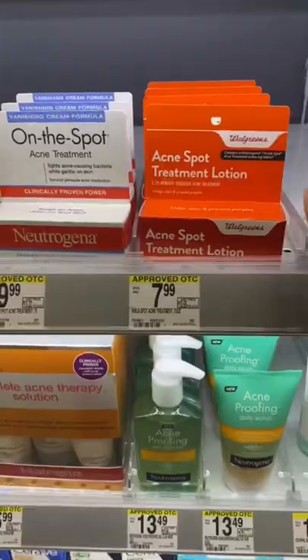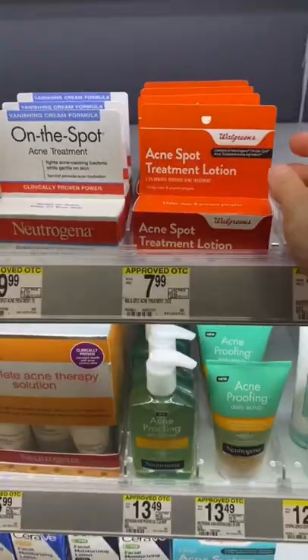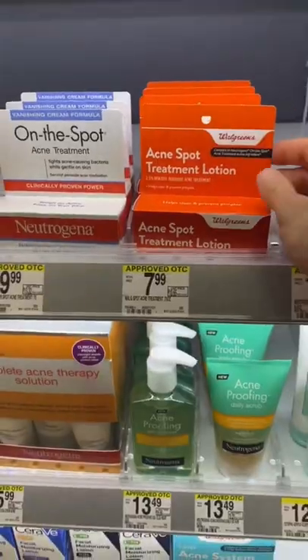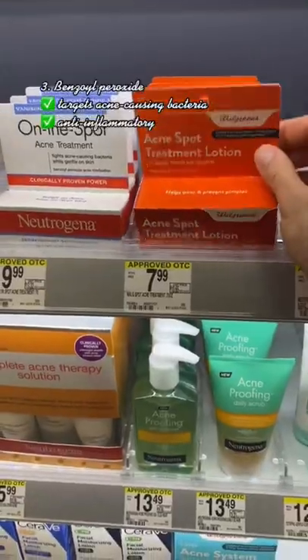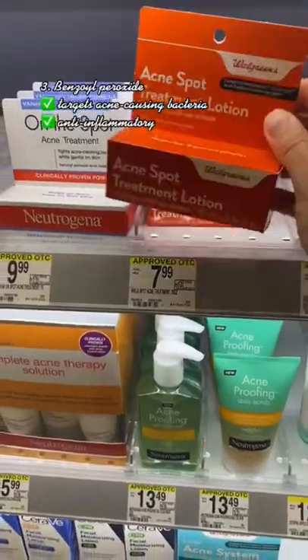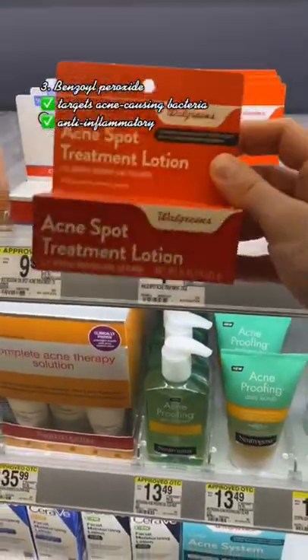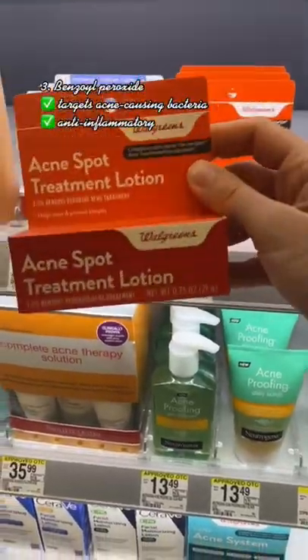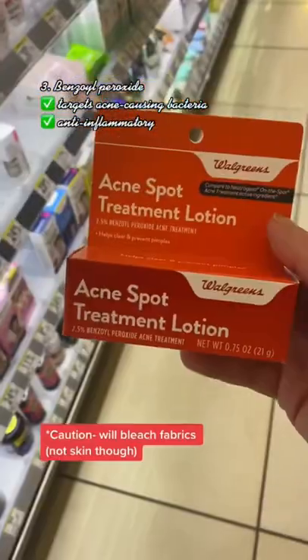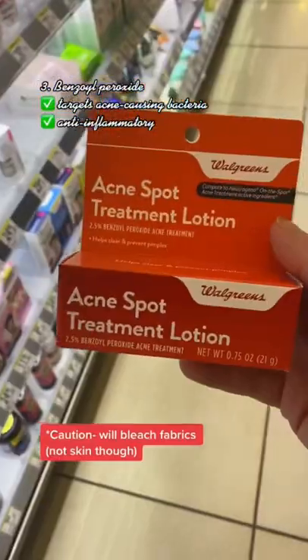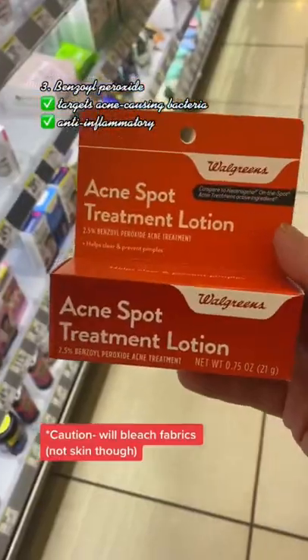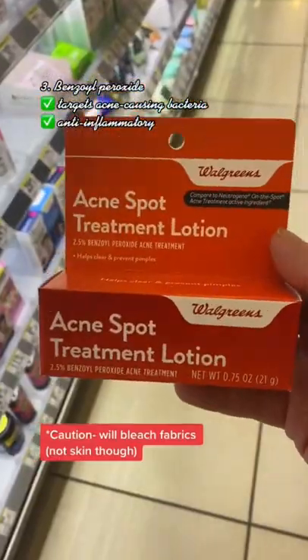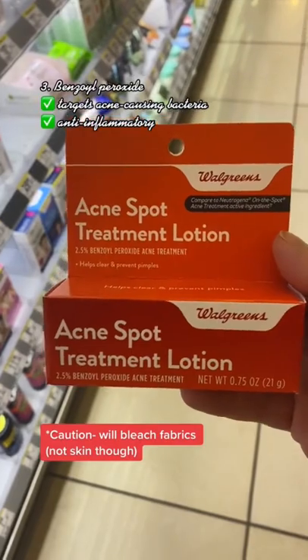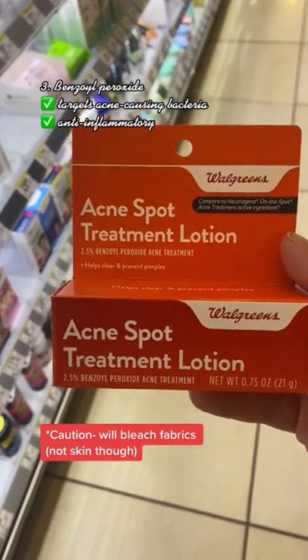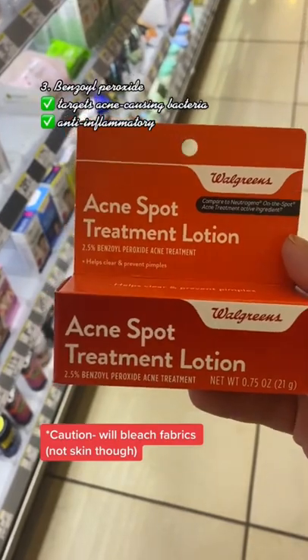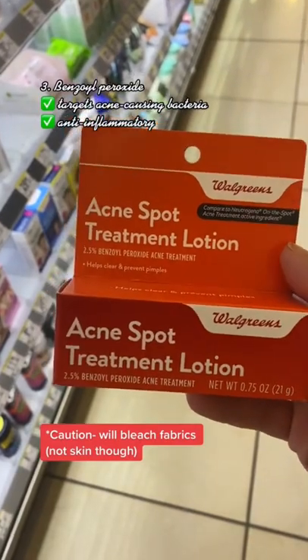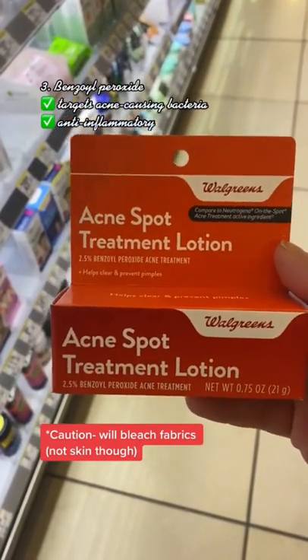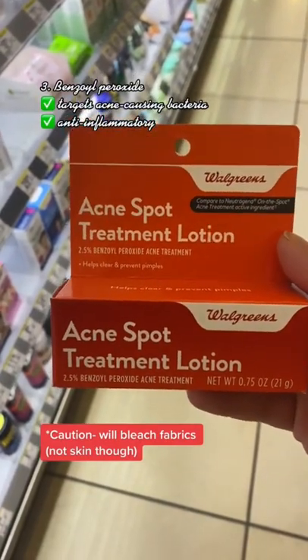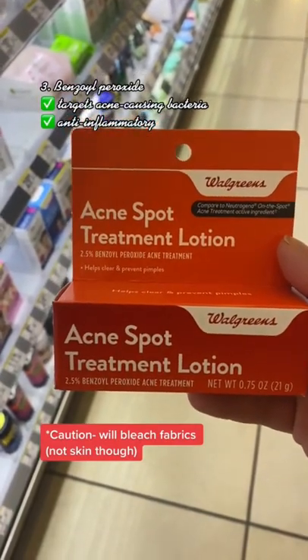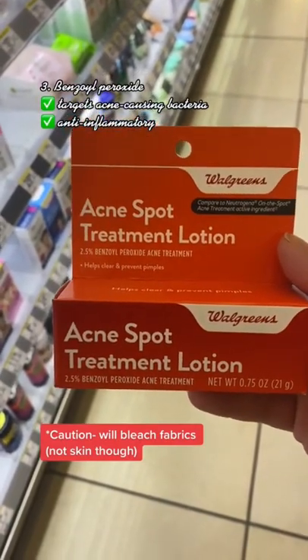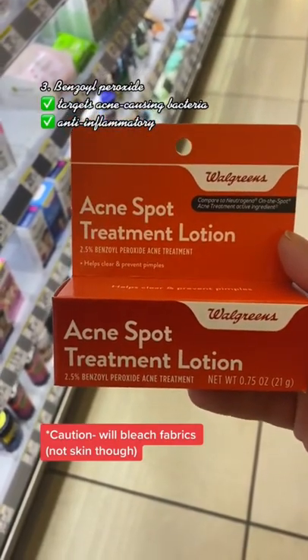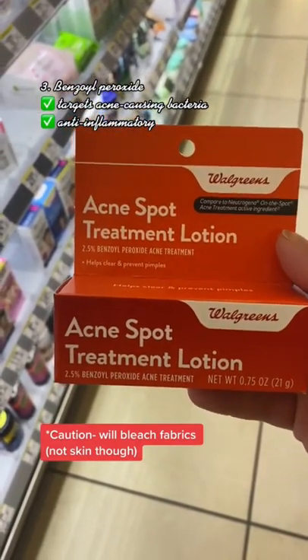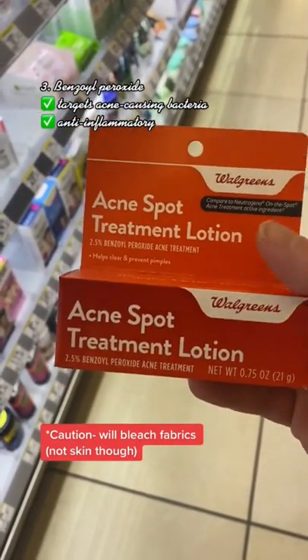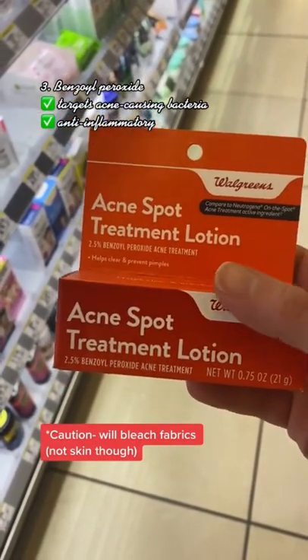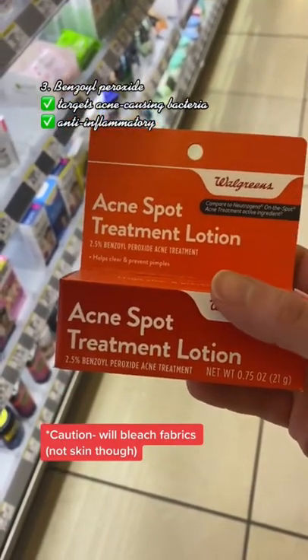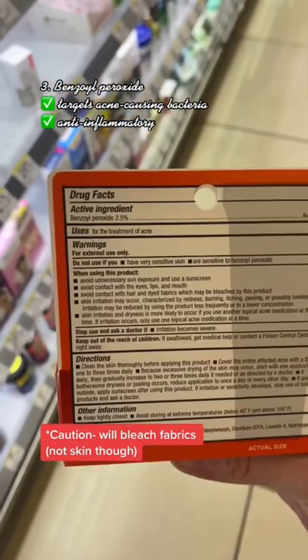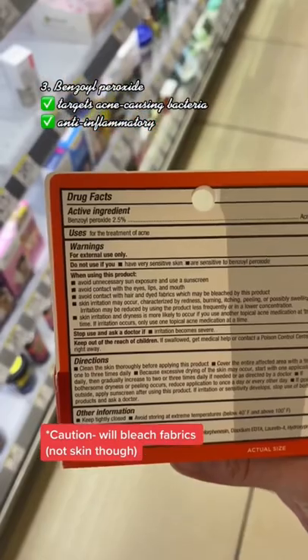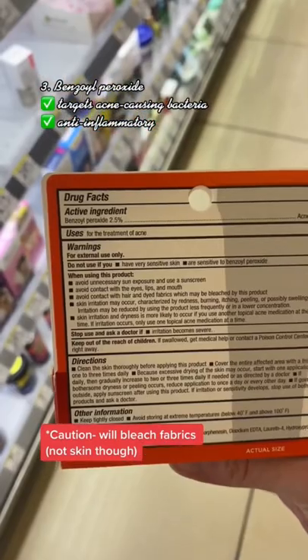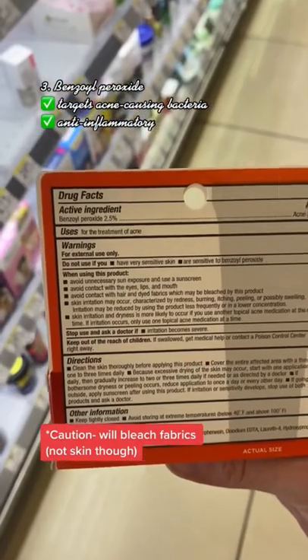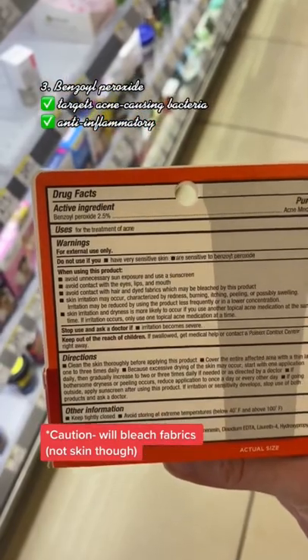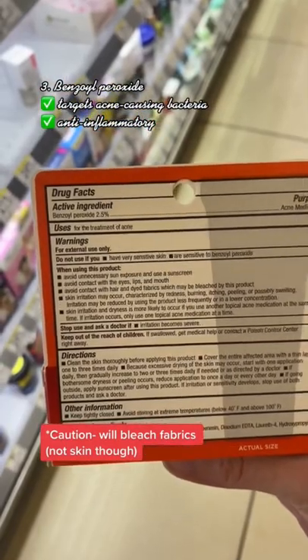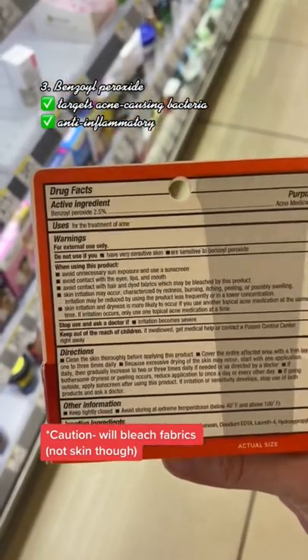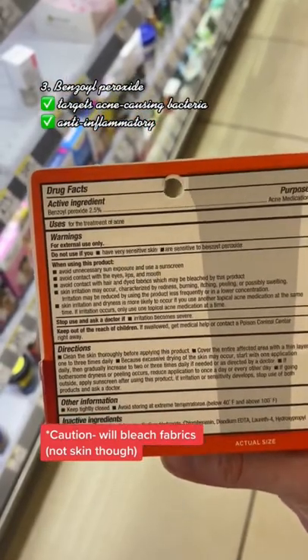And lastly, don't forget the classic benzoyl peroxide. It'll help a pimple go away fast and prevent ones in the future.